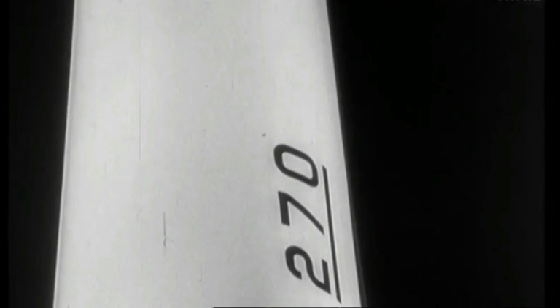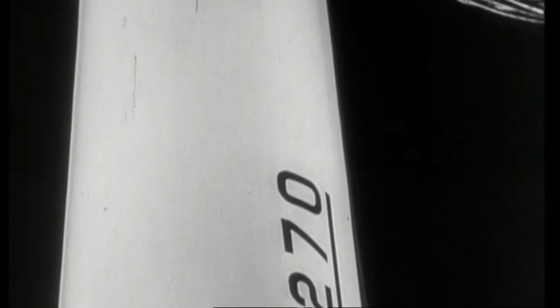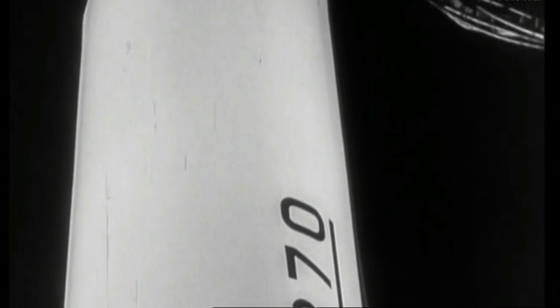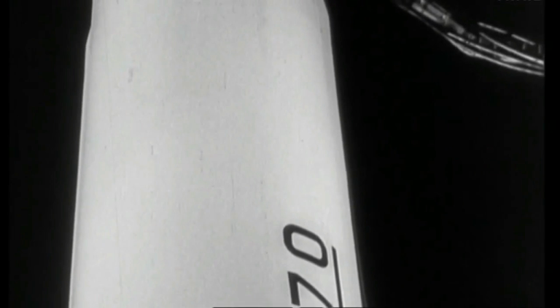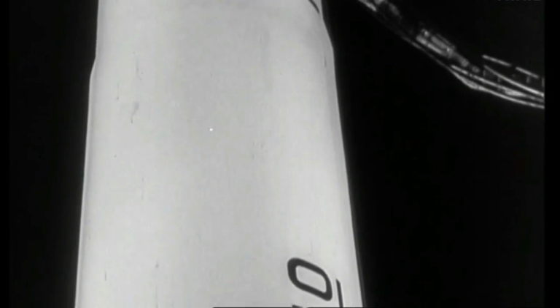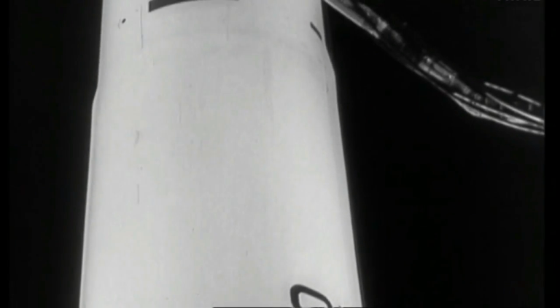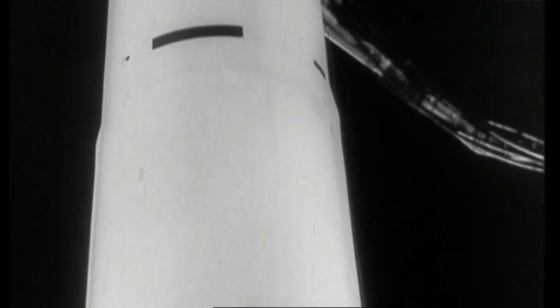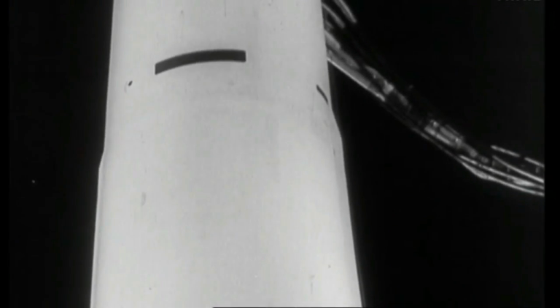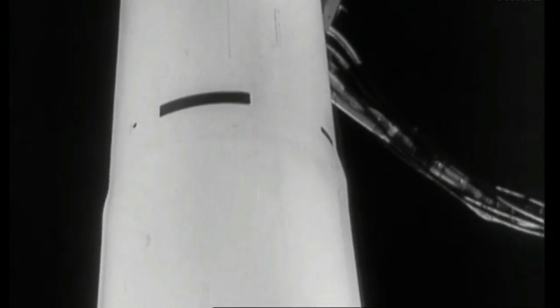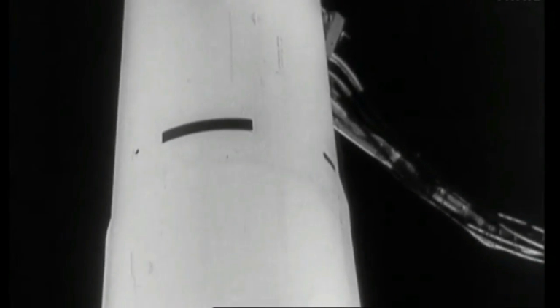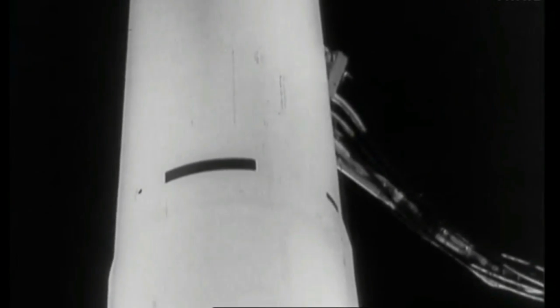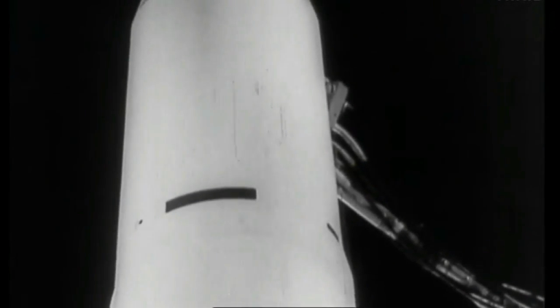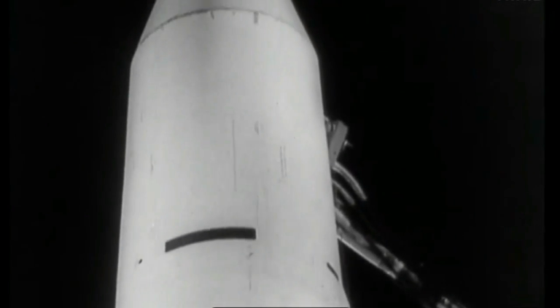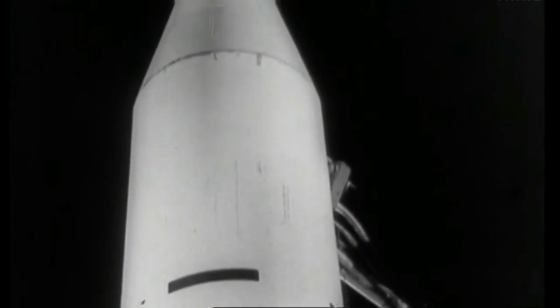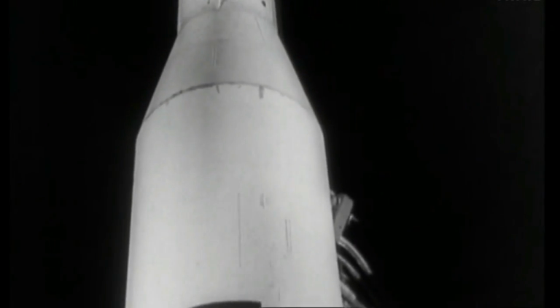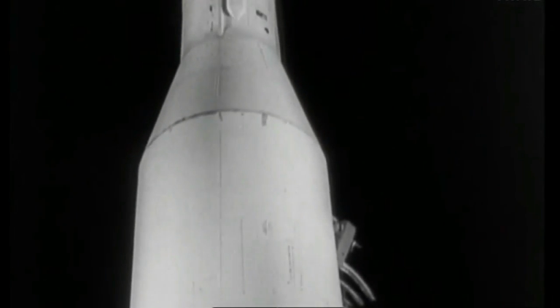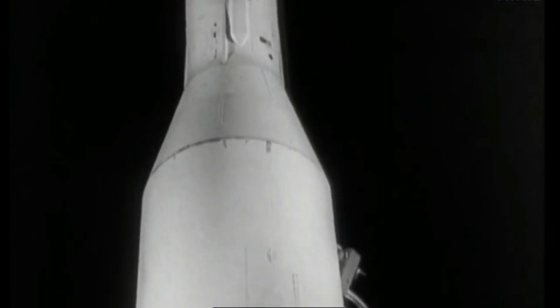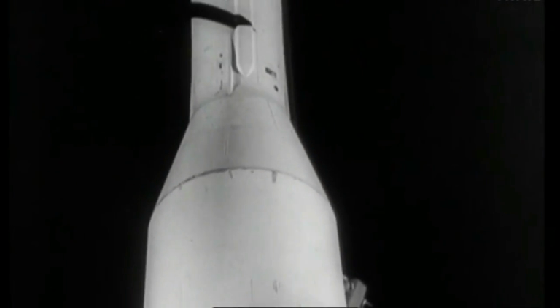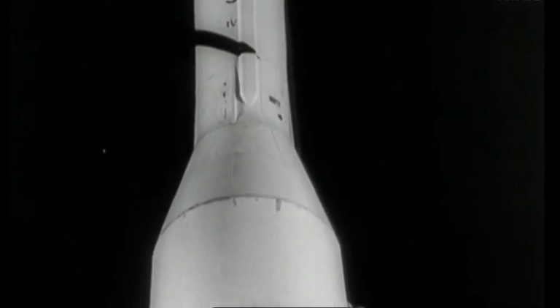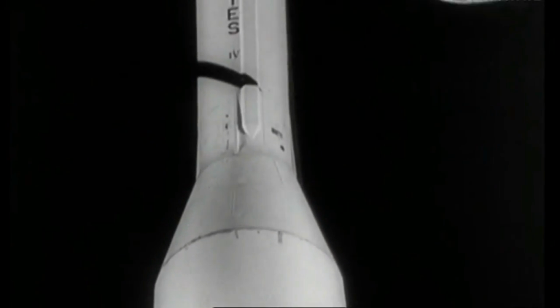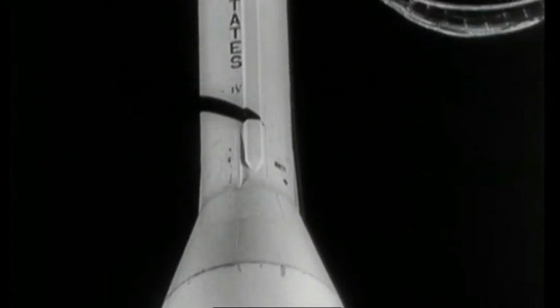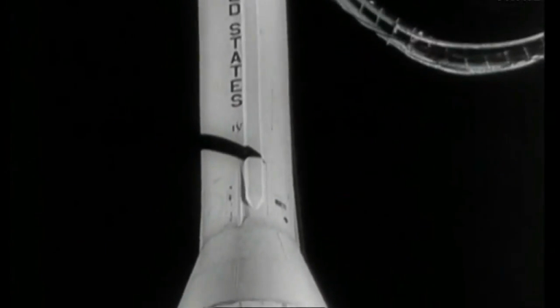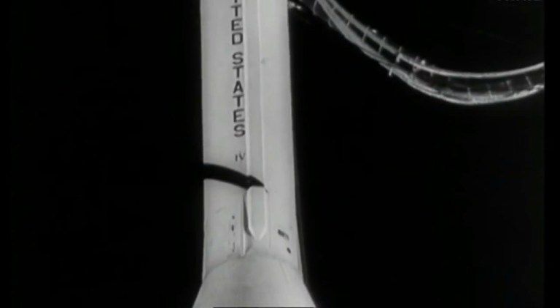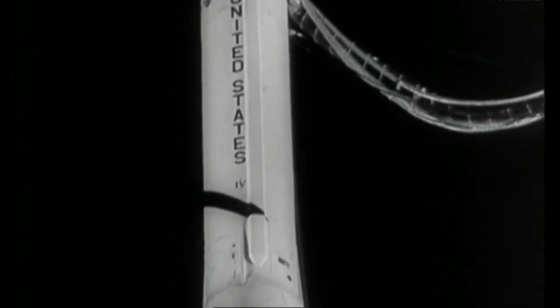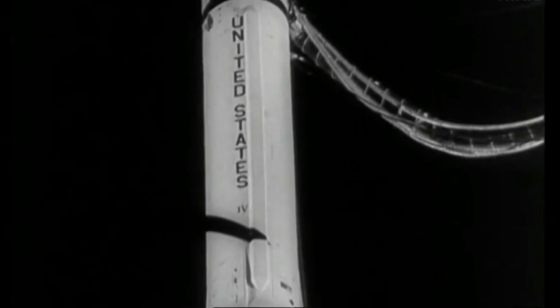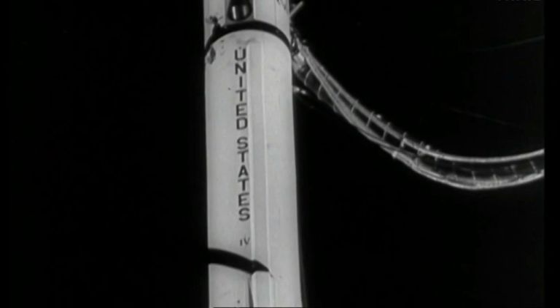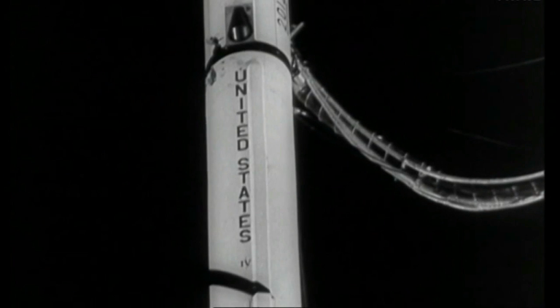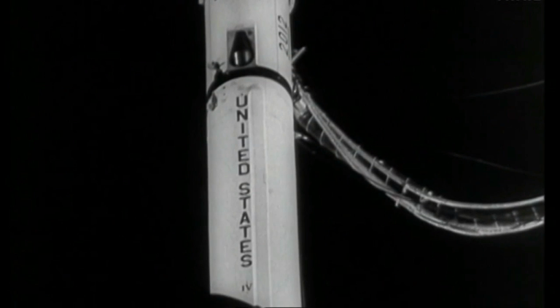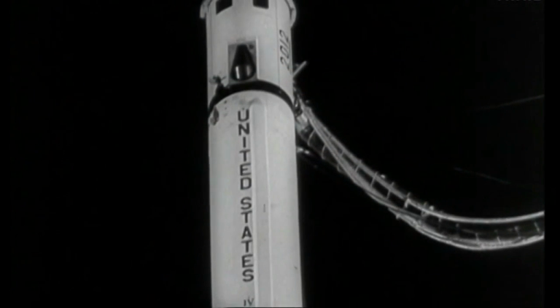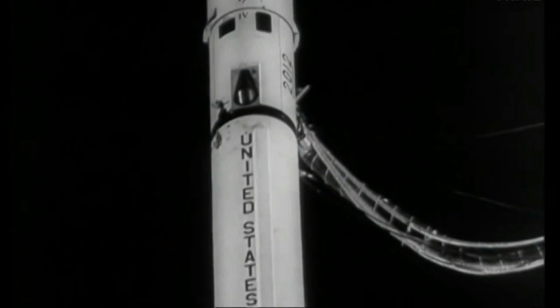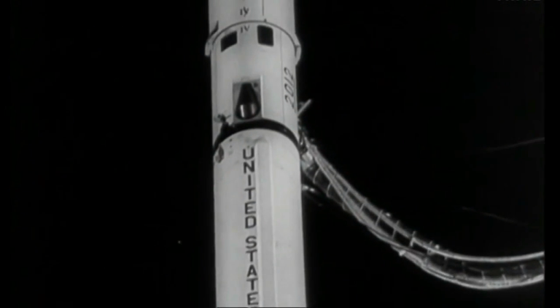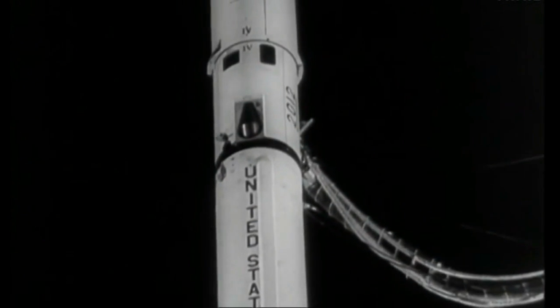The rocket at Cape Canaveral carries the balloon and 30 pounds of powder, which will turn to gas and inflate it at a height above 1,000 miles.